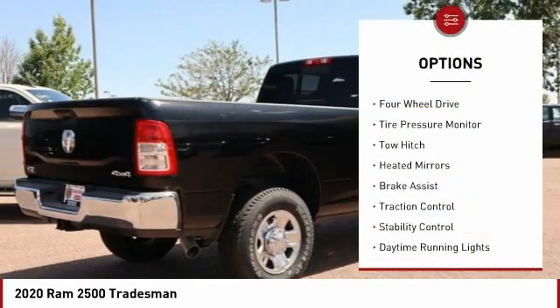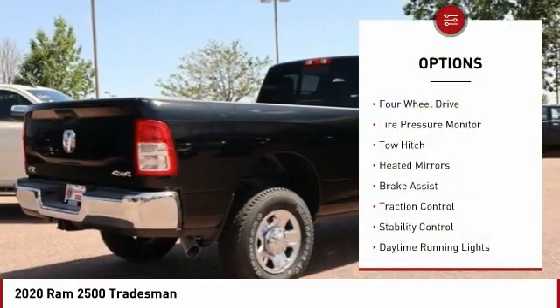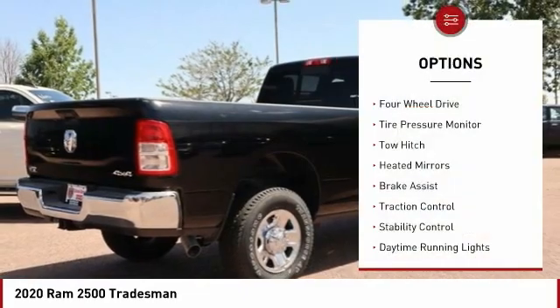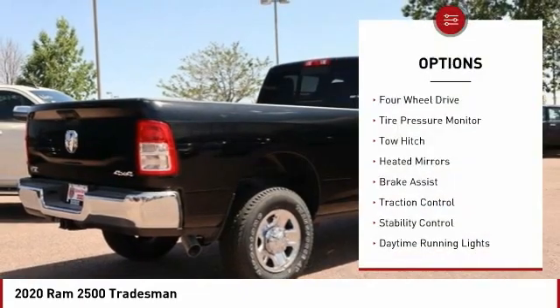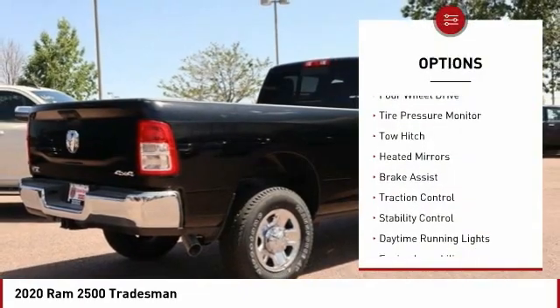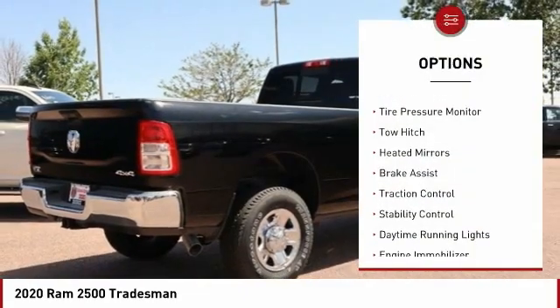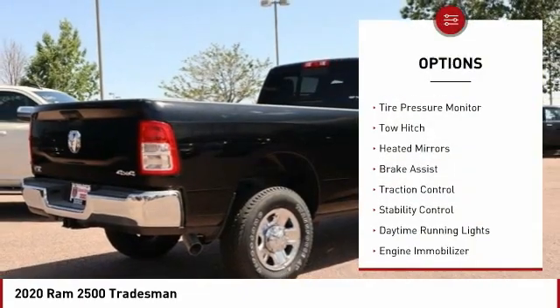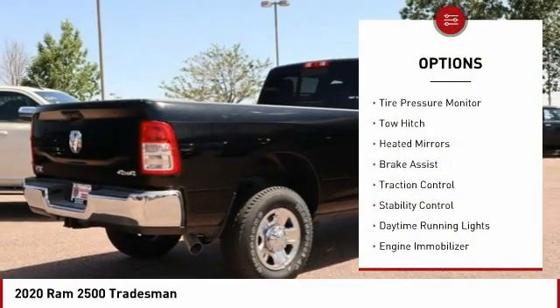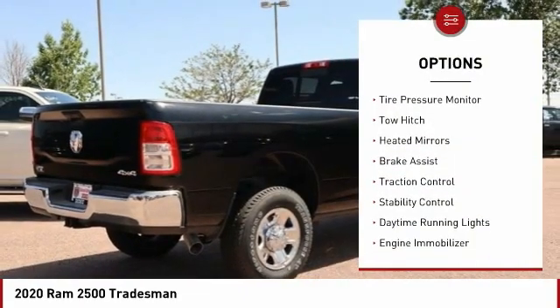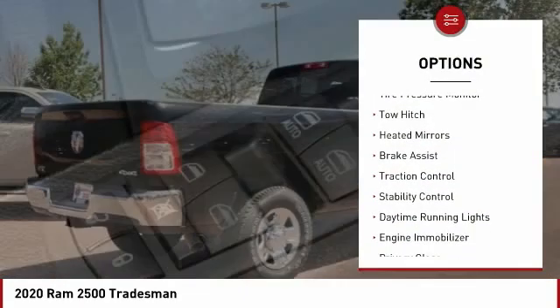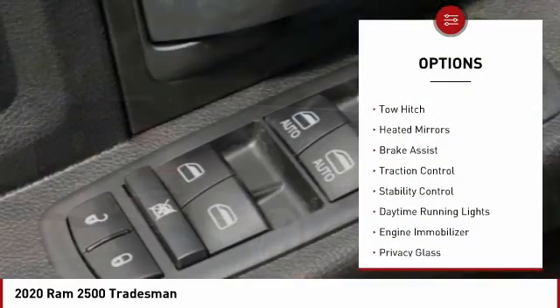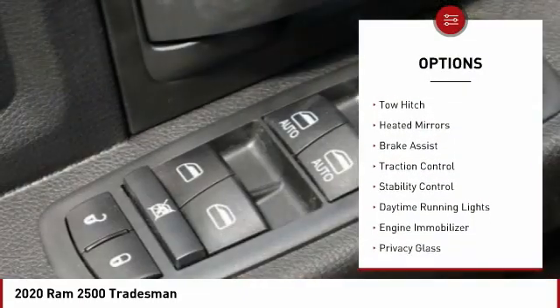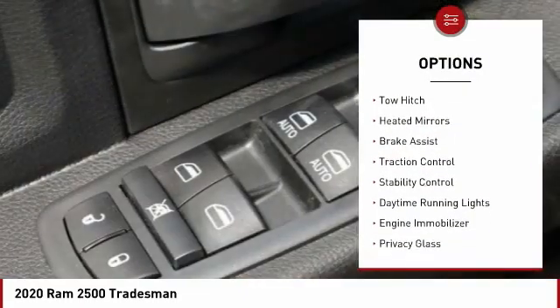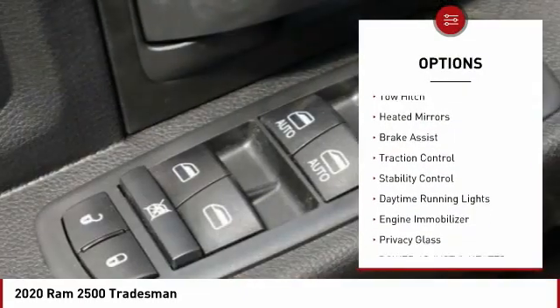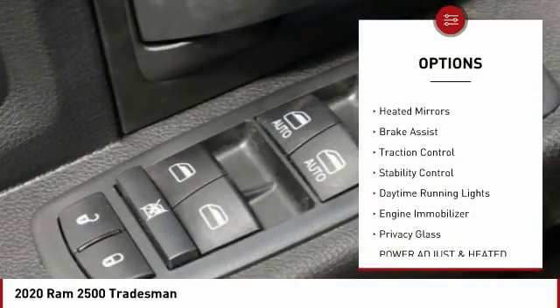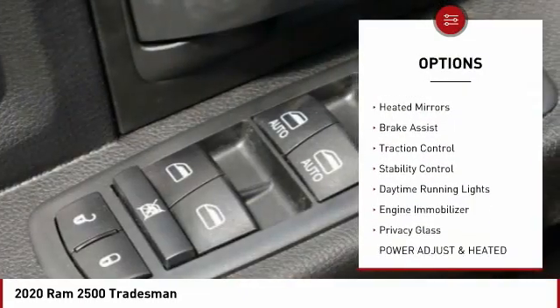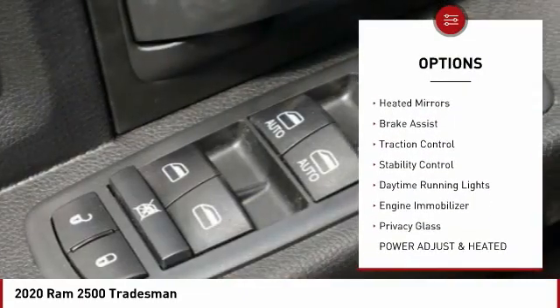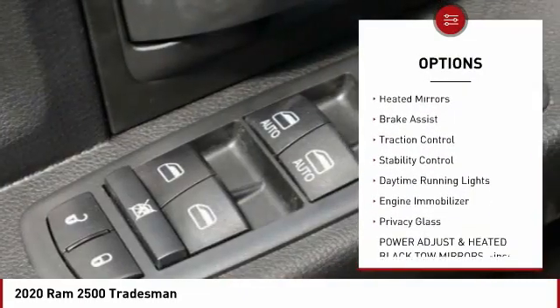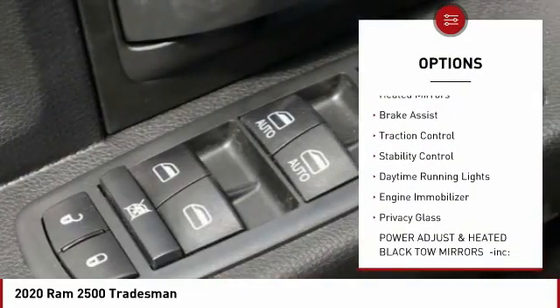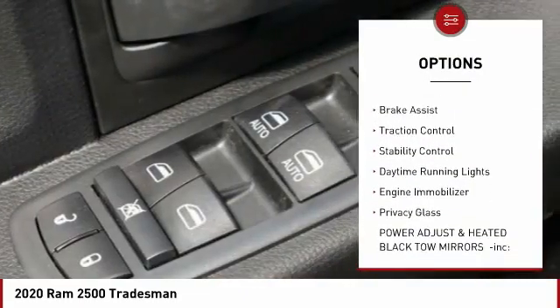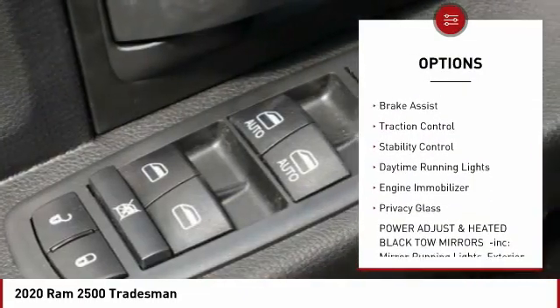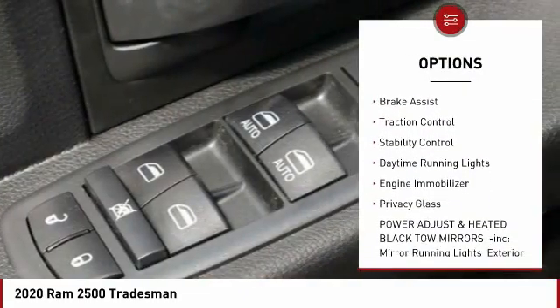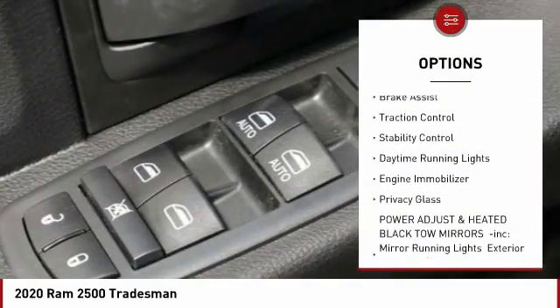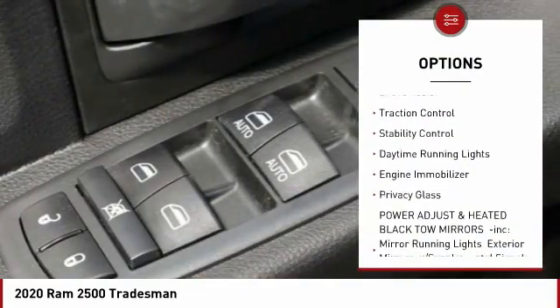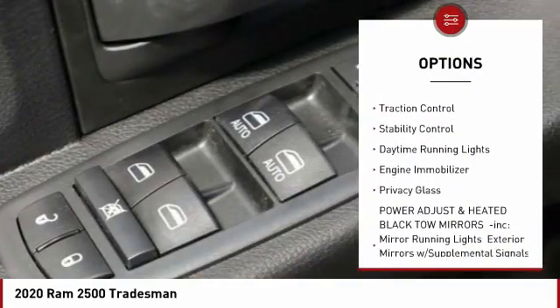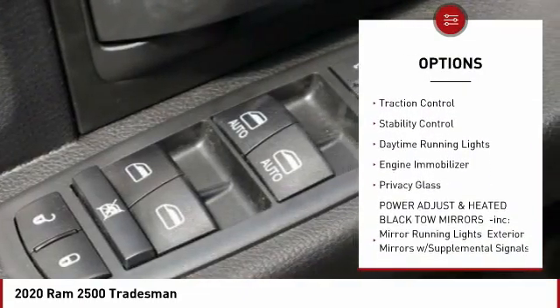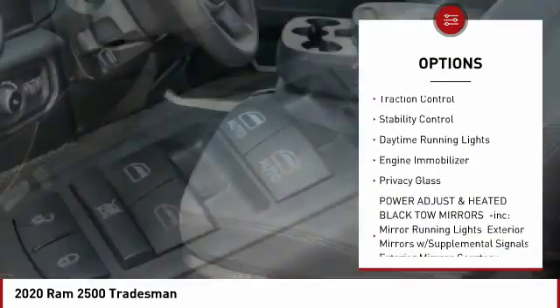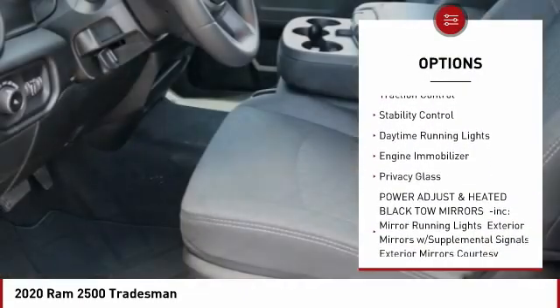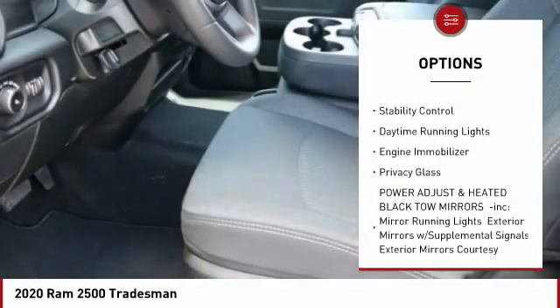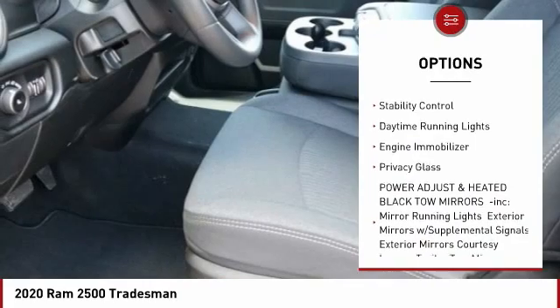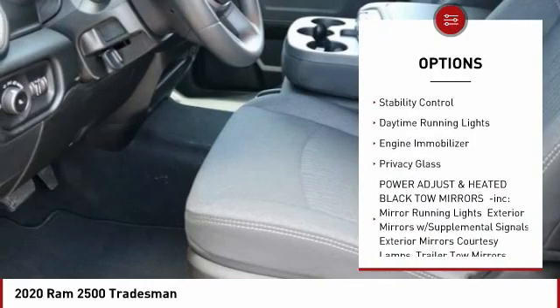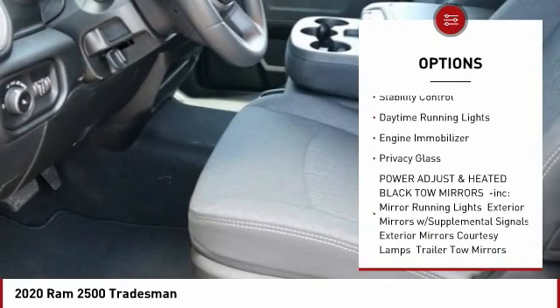Four-wheel drive, tire pressure monitor, tow hitch, heated mirrors, brake assist.